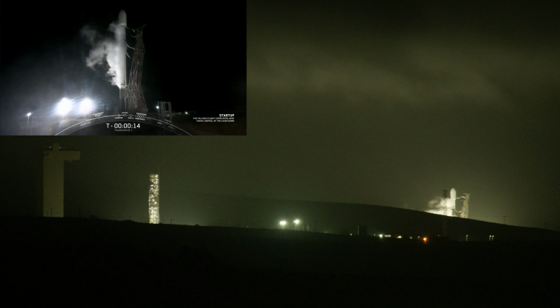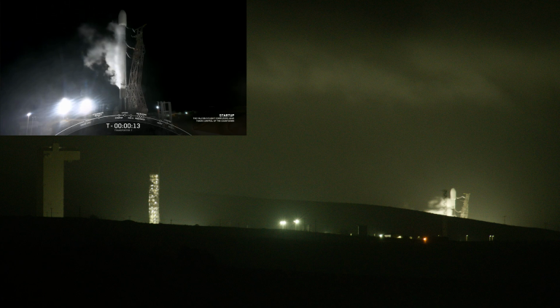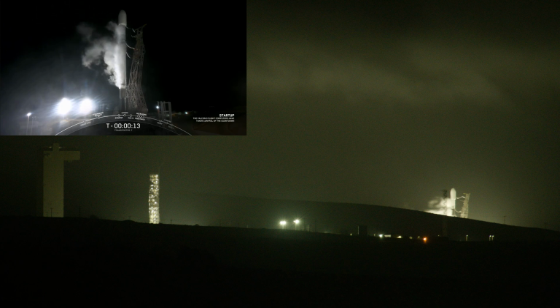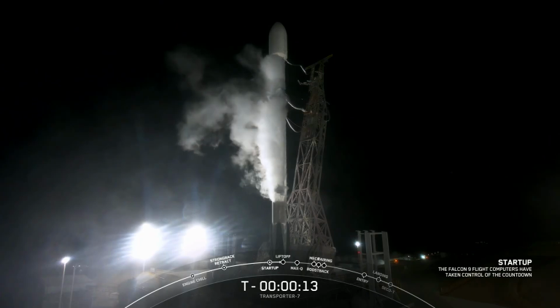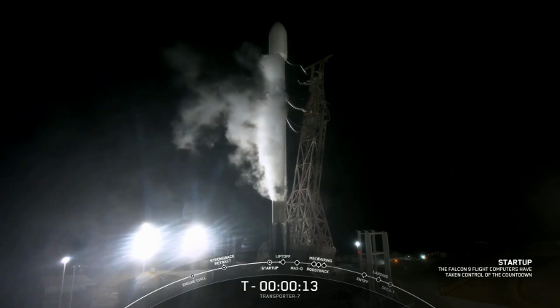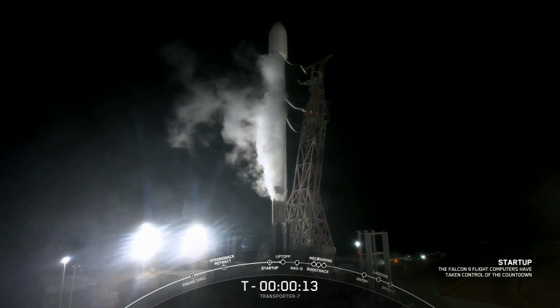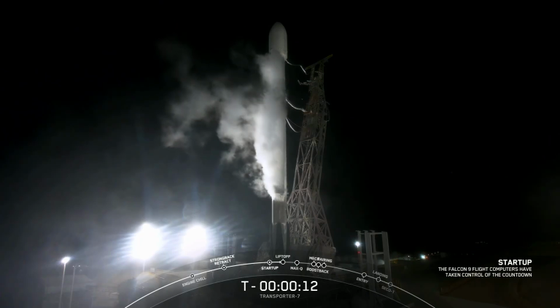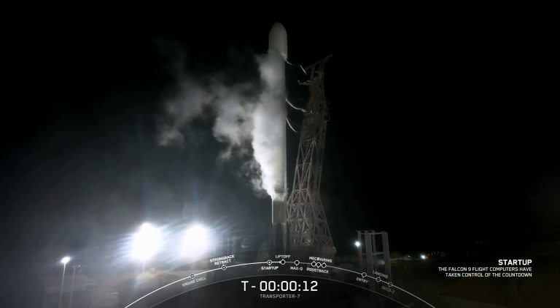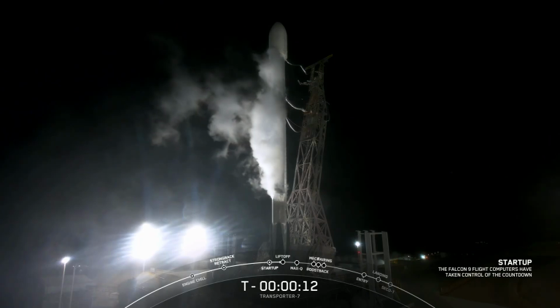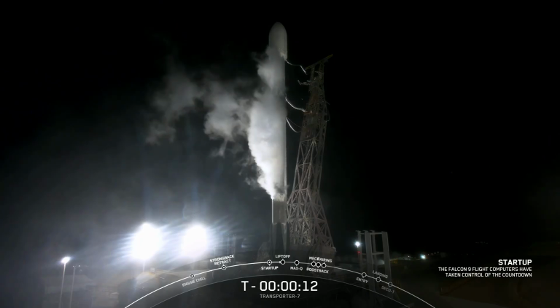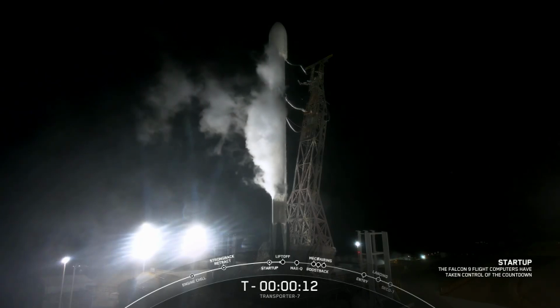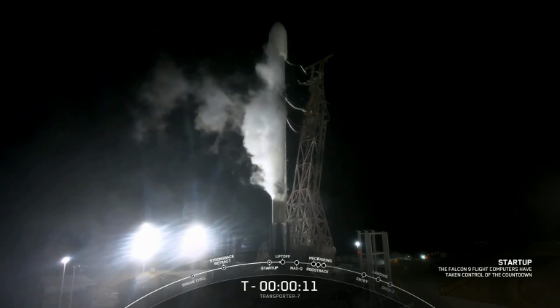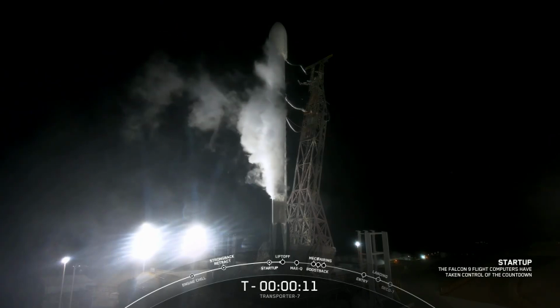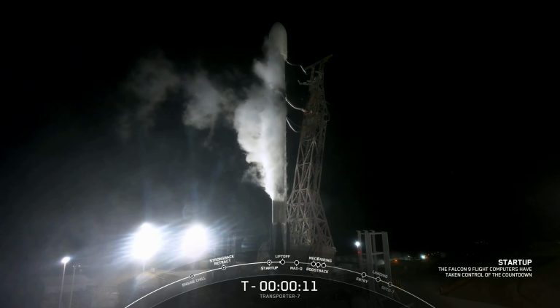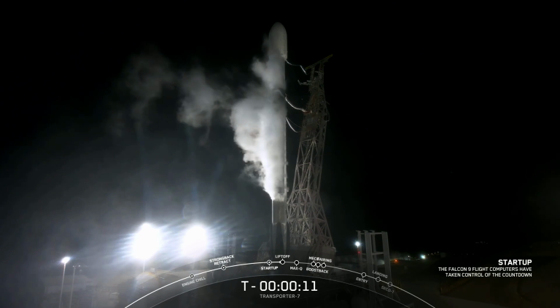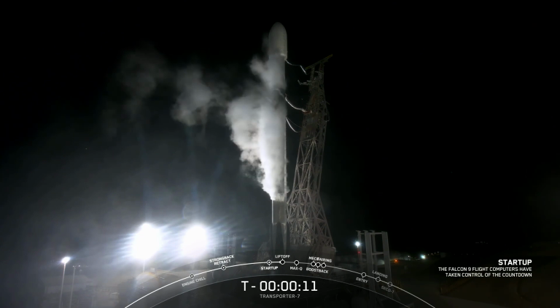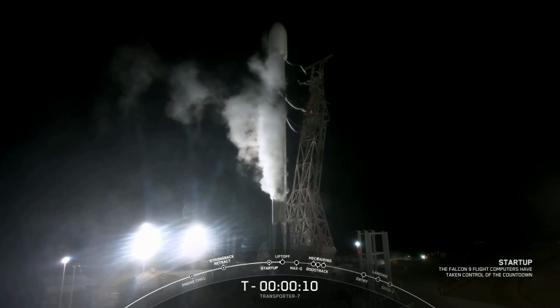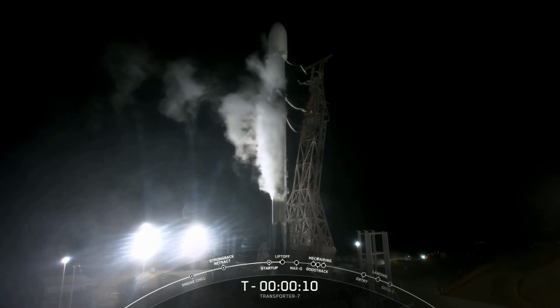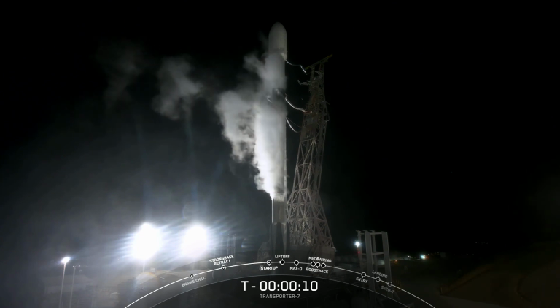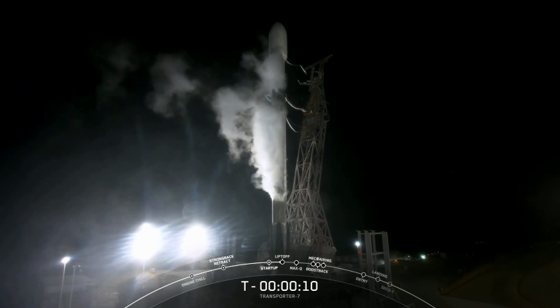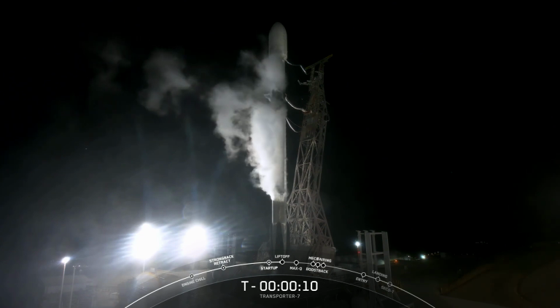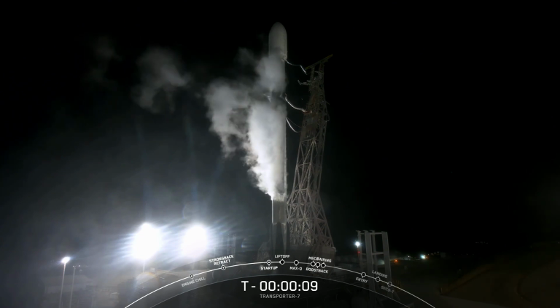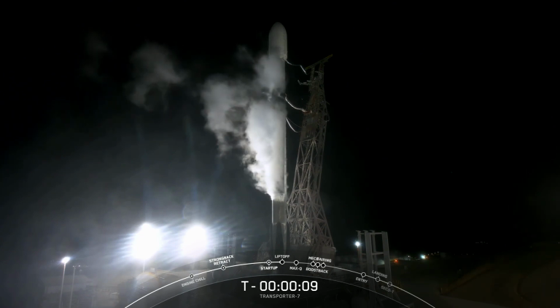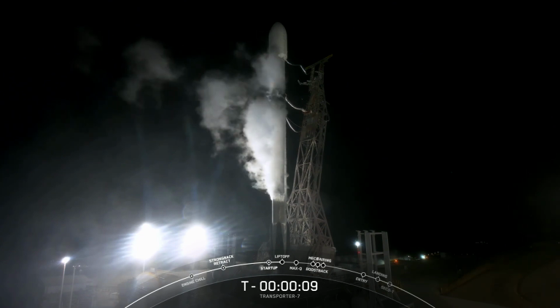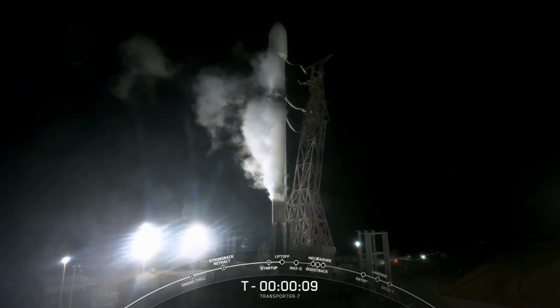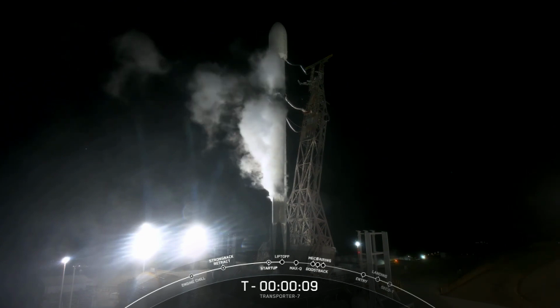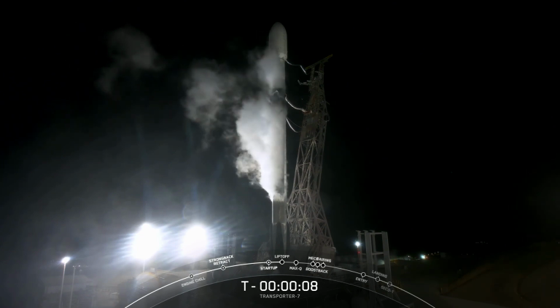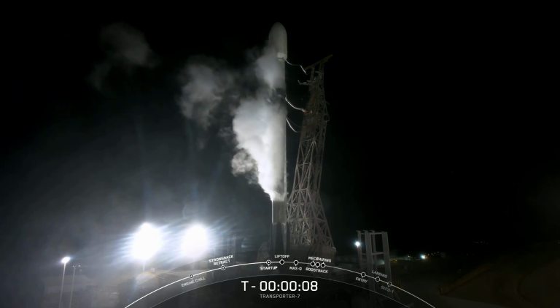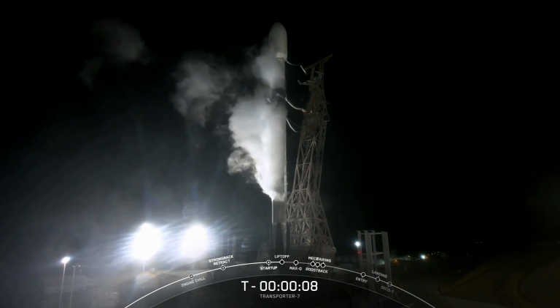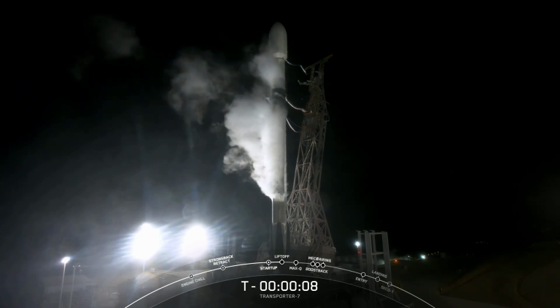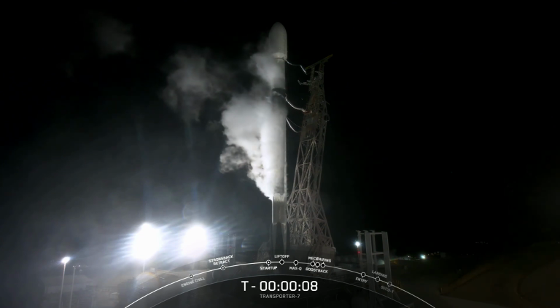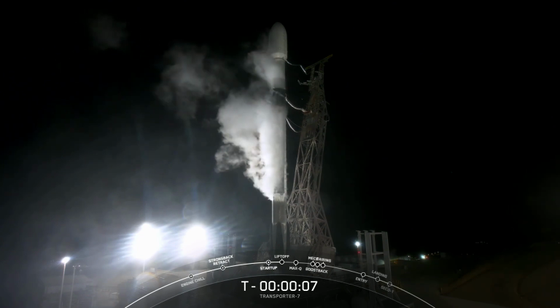But this has my shots, SpaceX audio, and our reactions, and that of a young boy parked next to us.